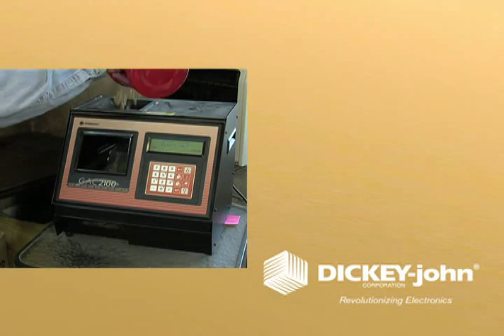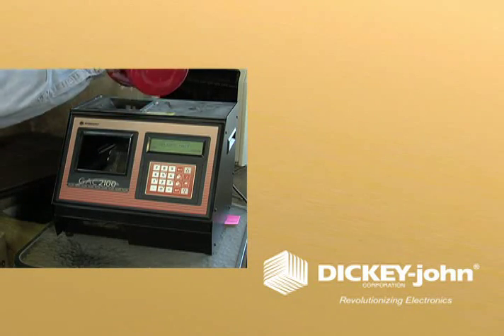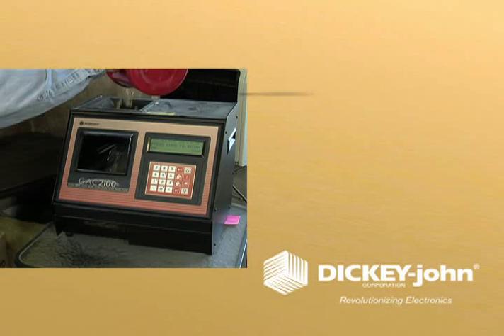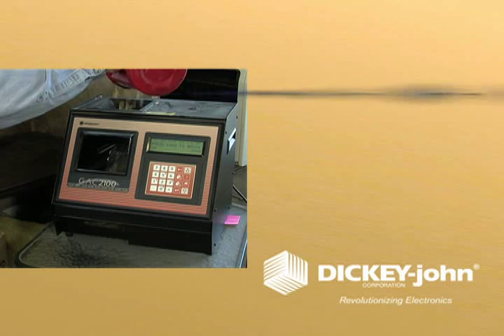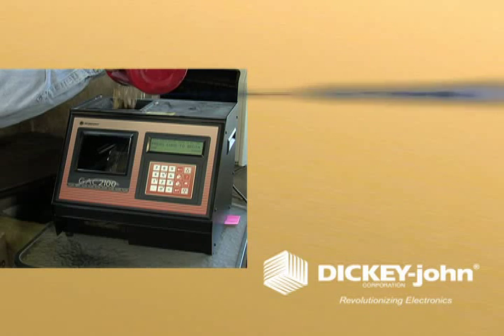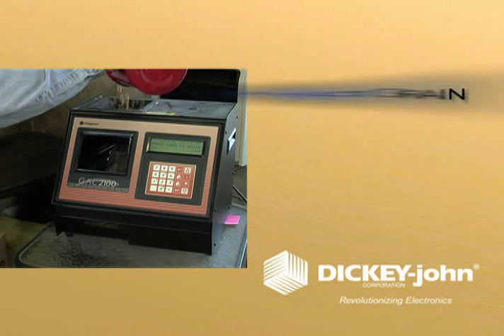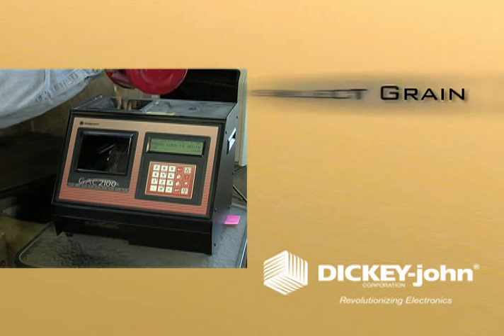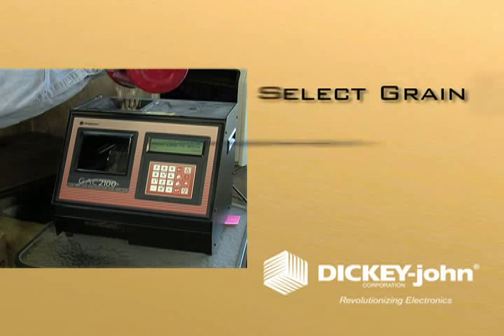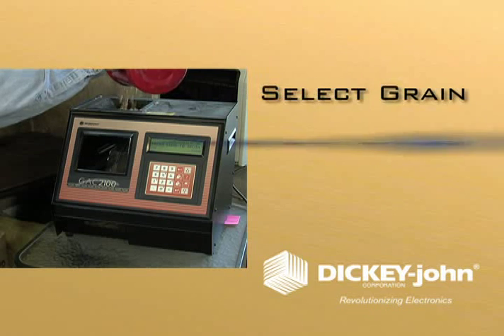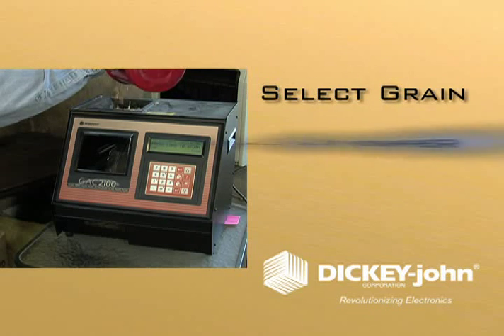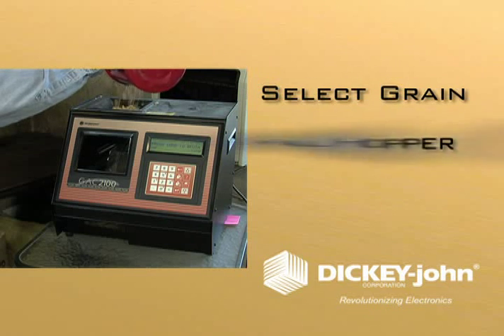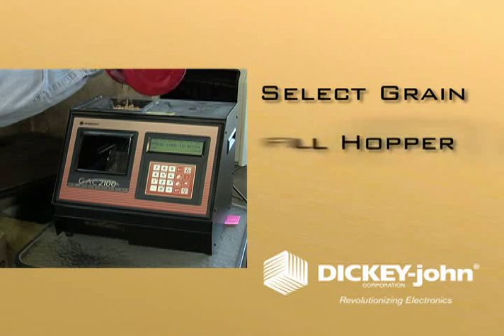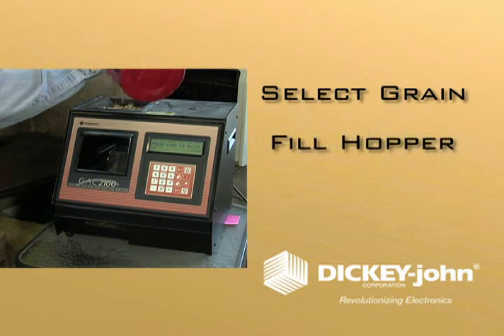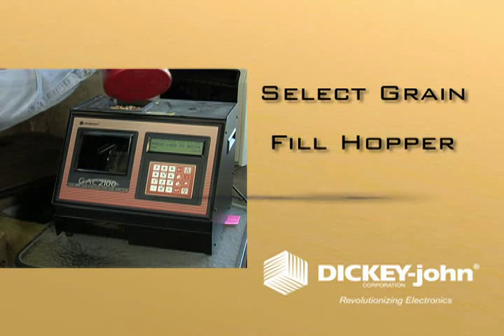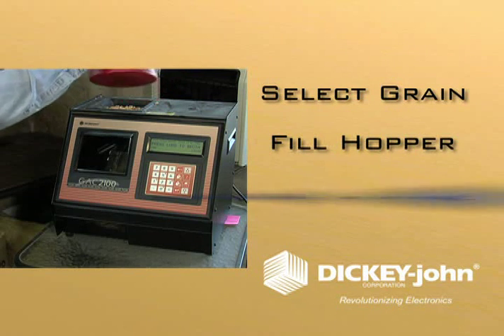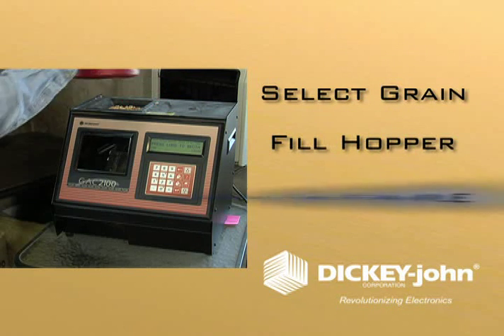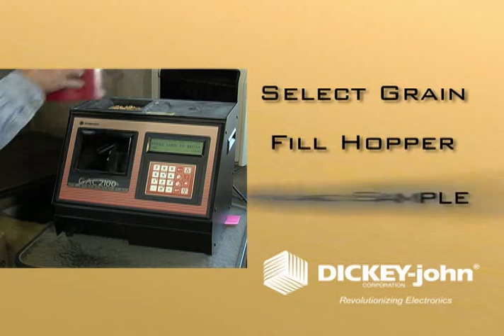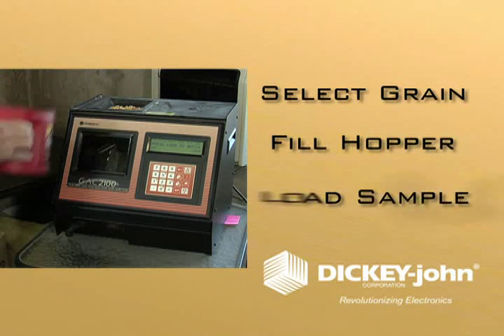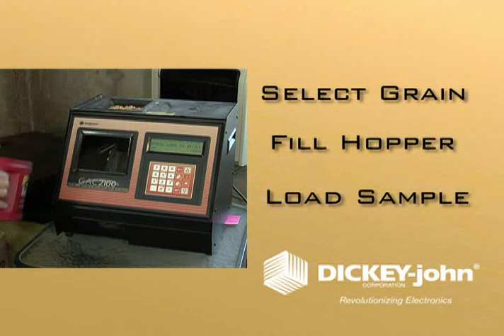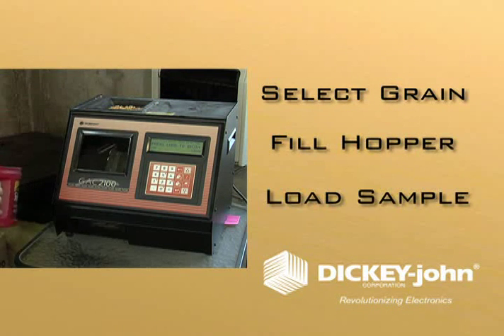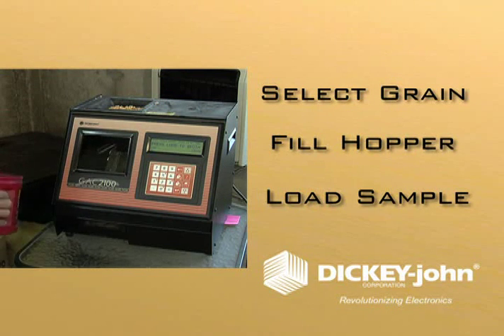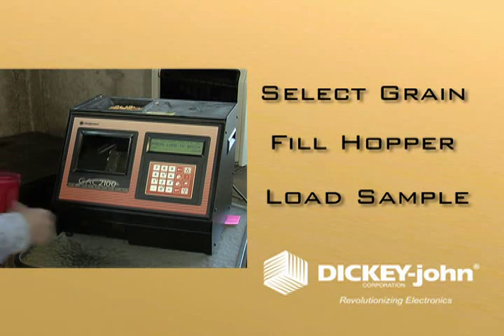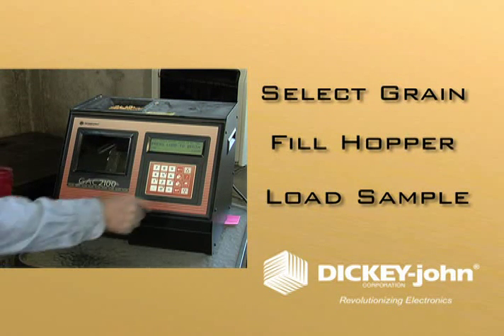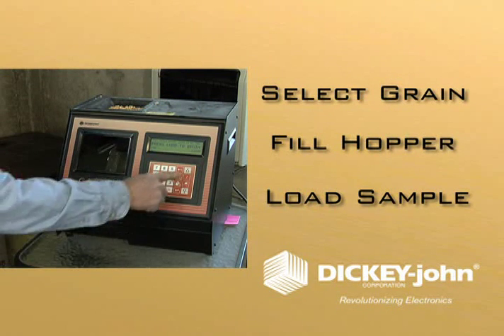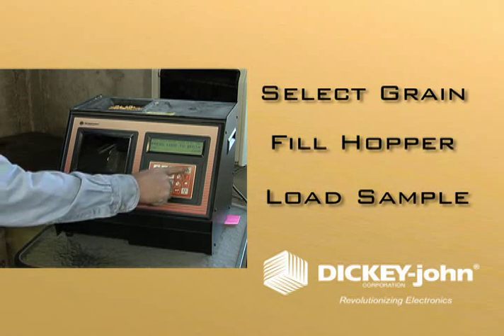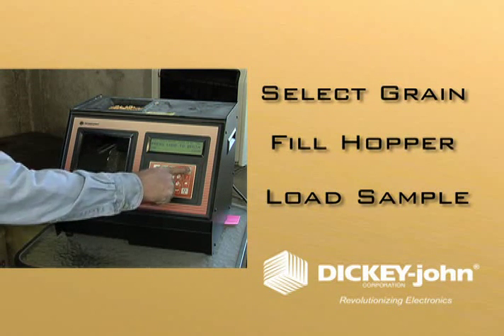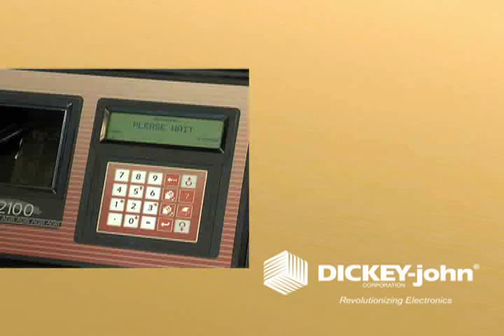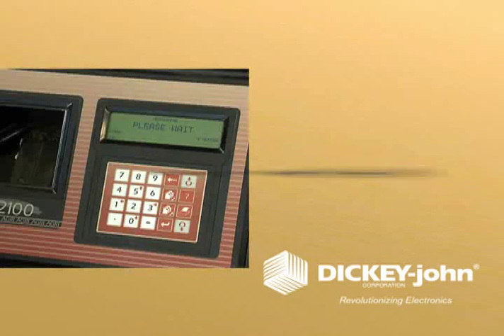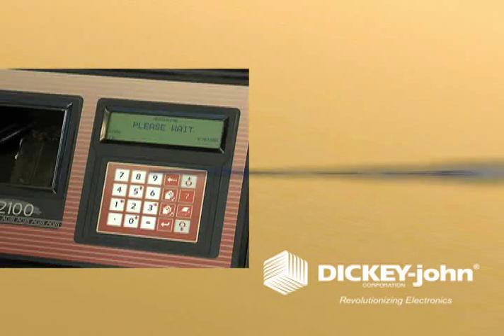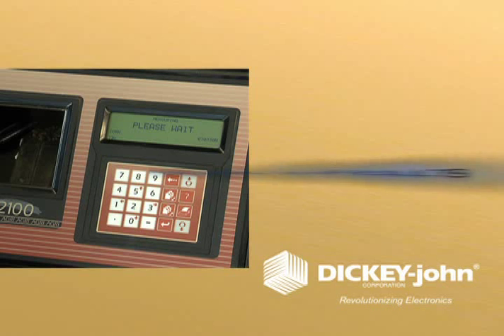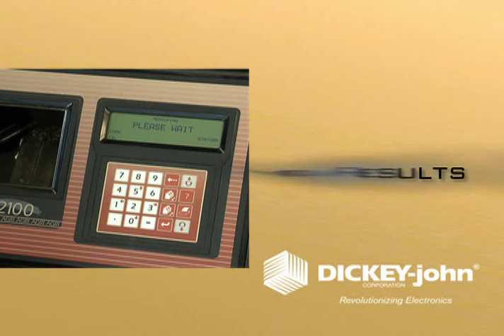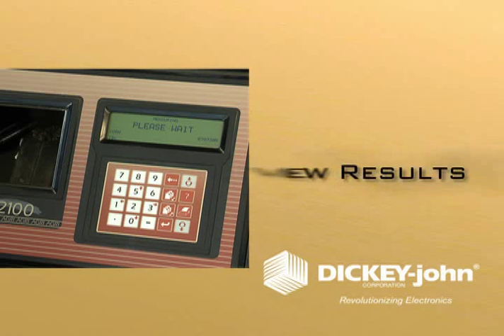Simply select the grain, fill the hopper, and load the sample. You'll have results in 32 seconds.